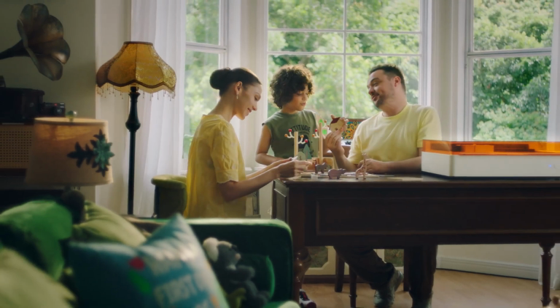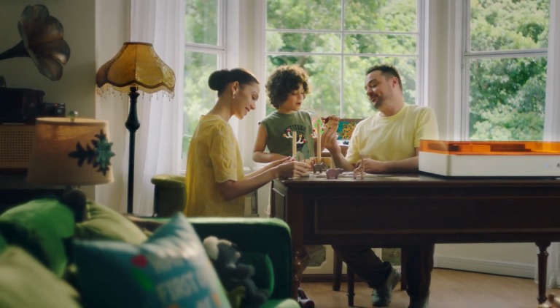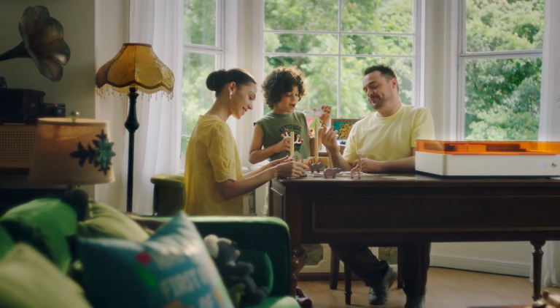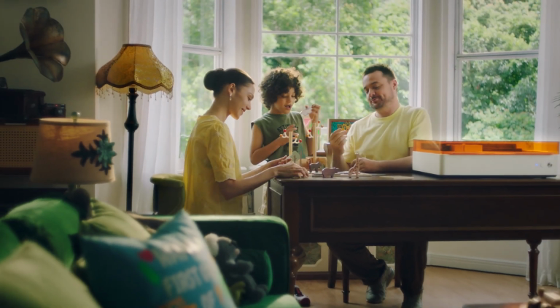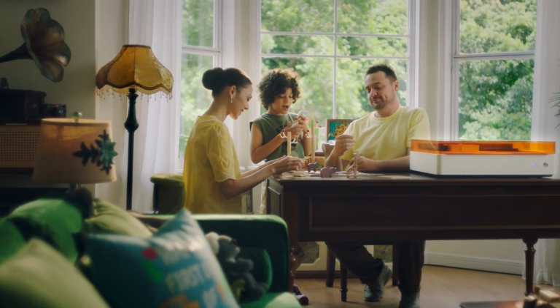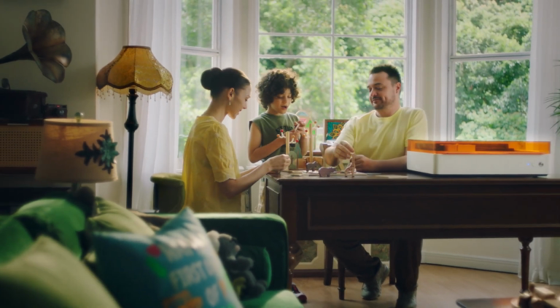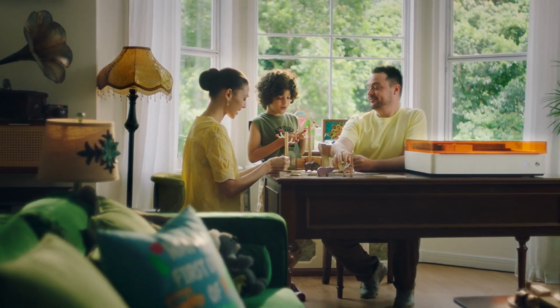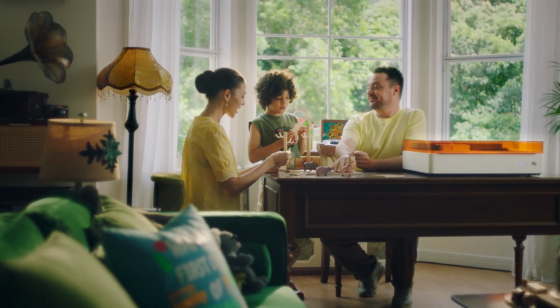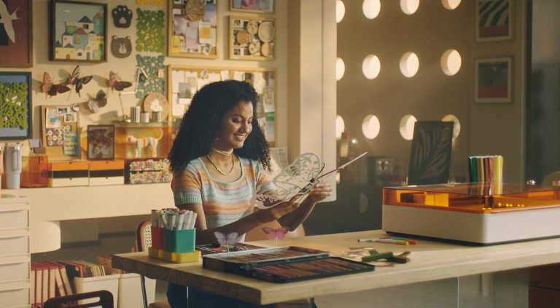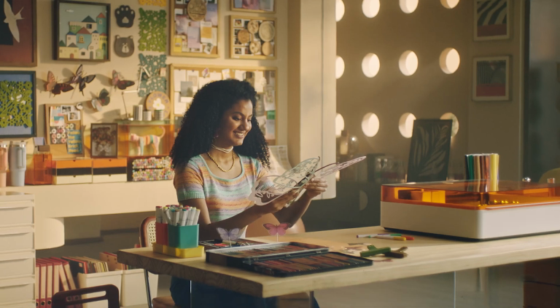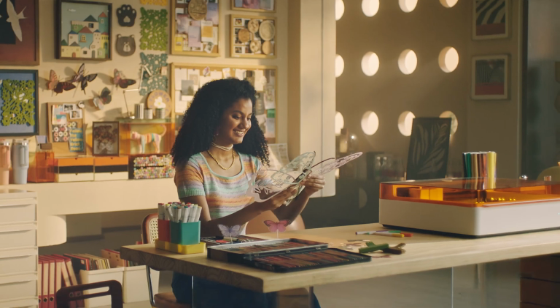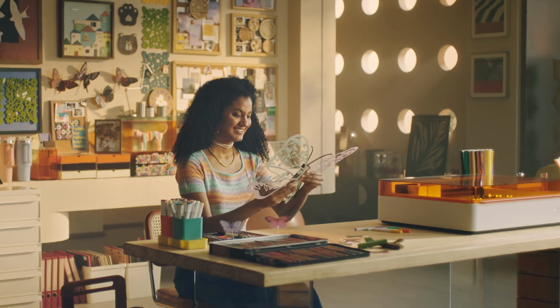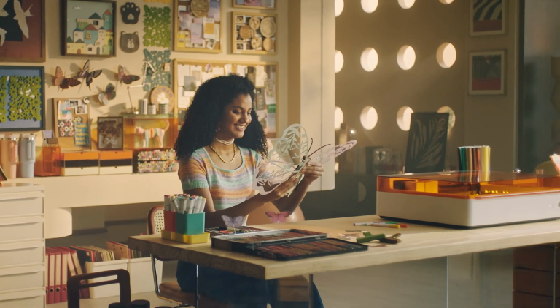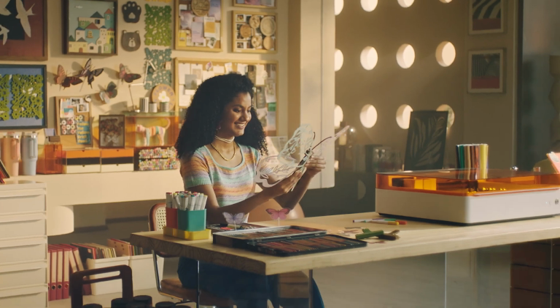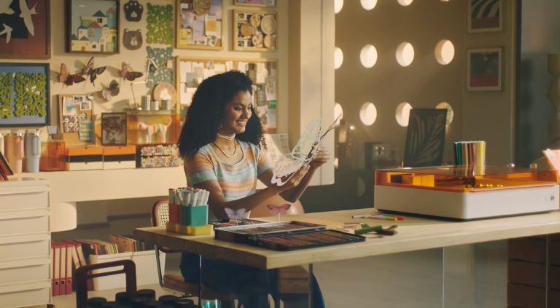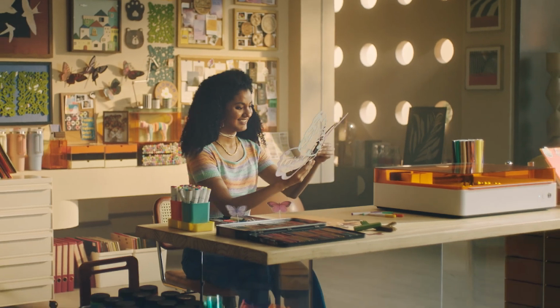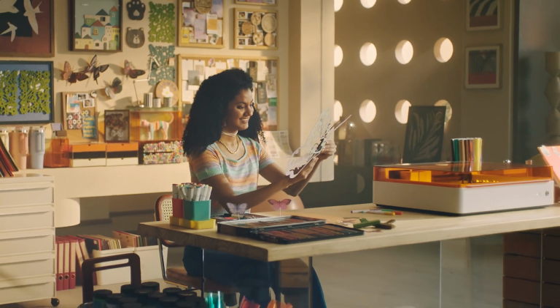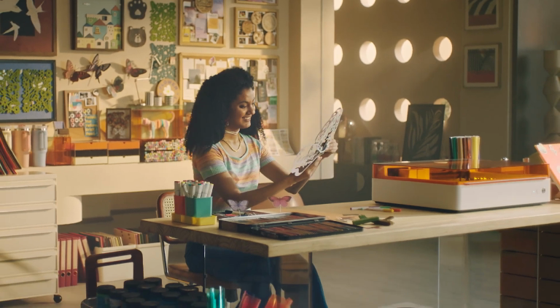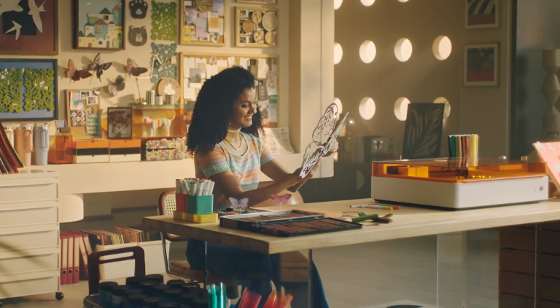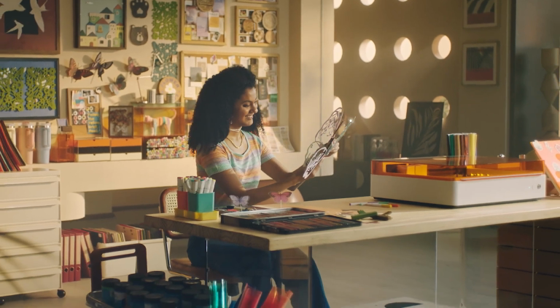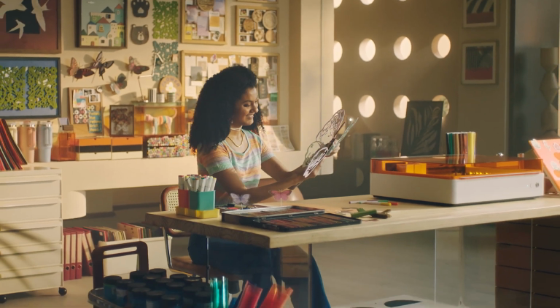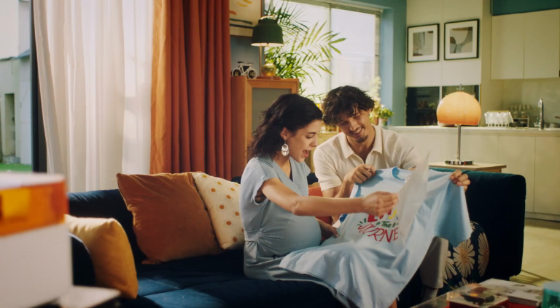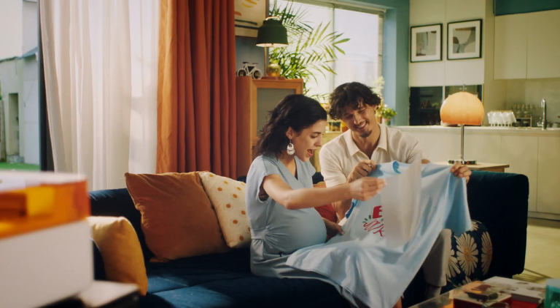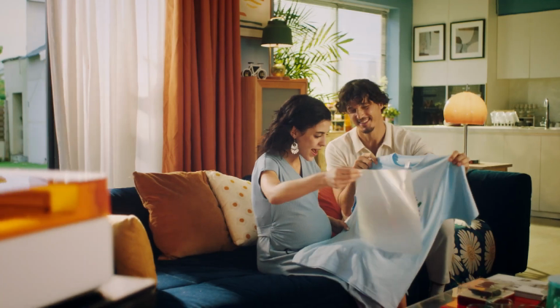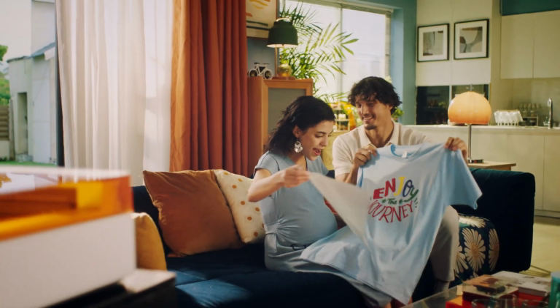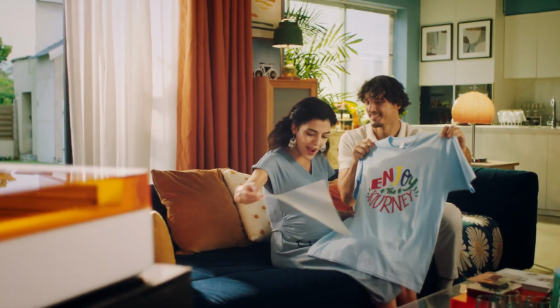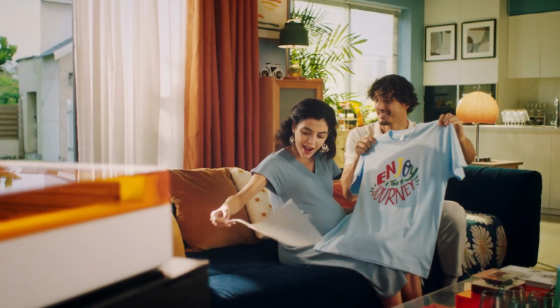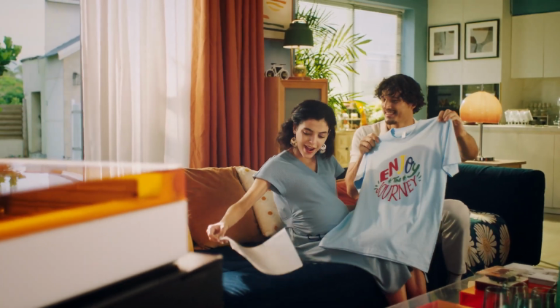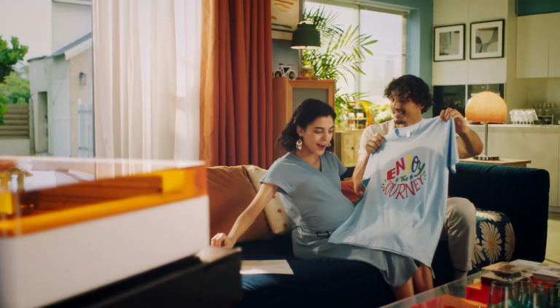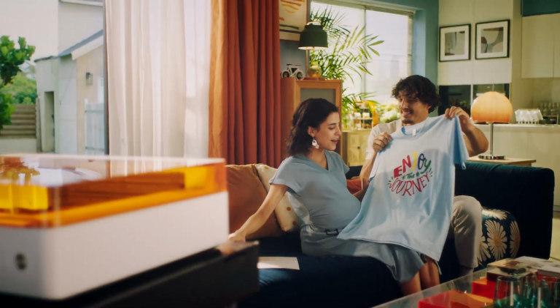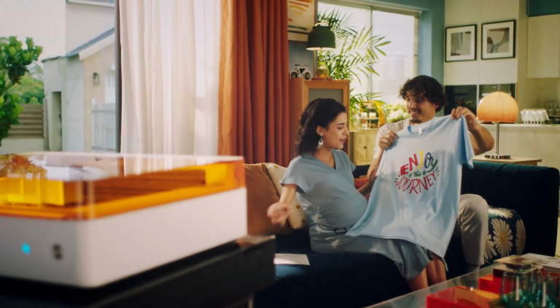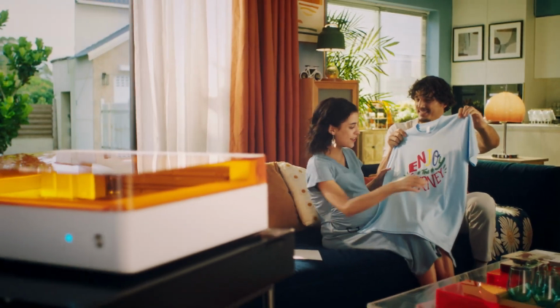xTool M1 Ultra — create the world you dream, live the life you desire.